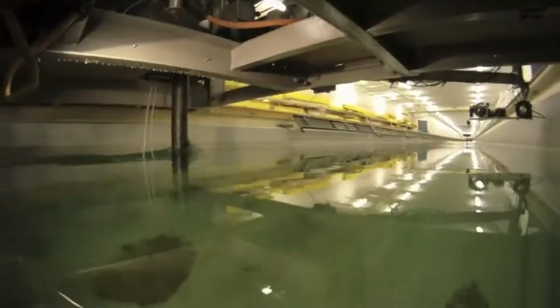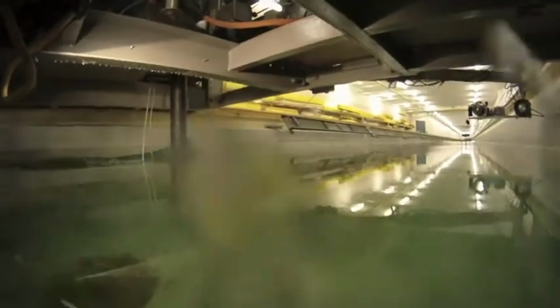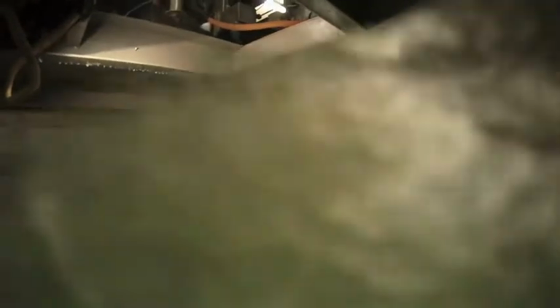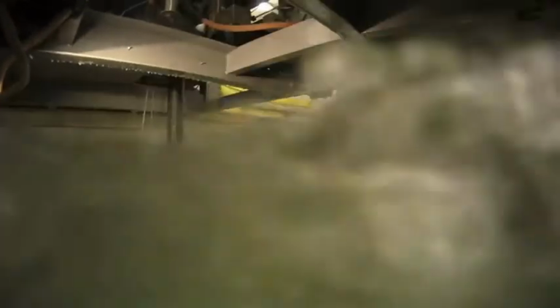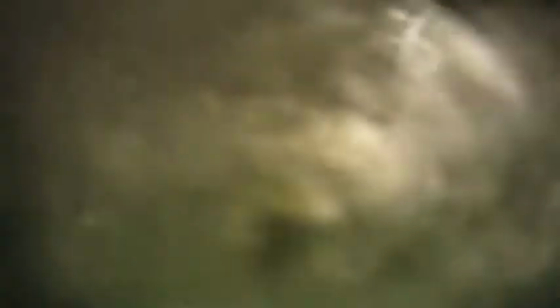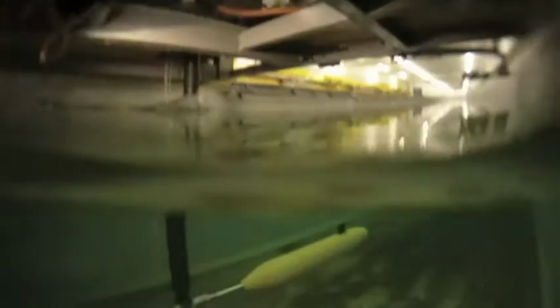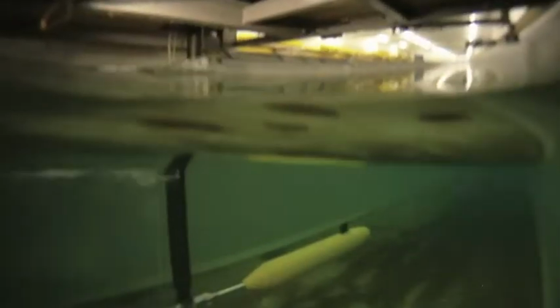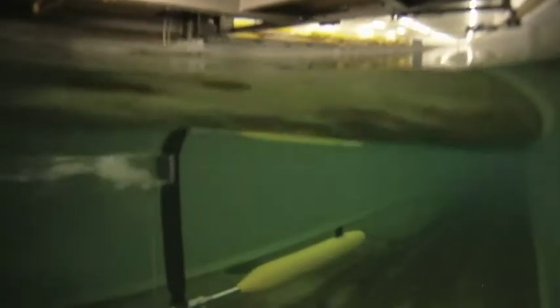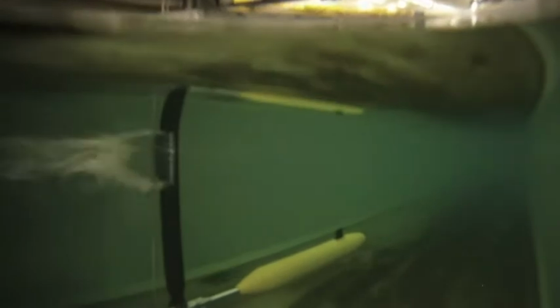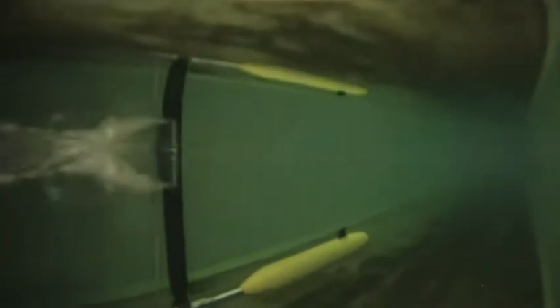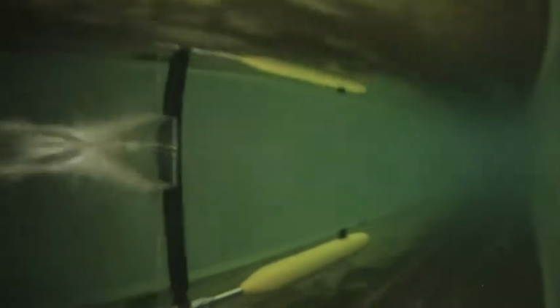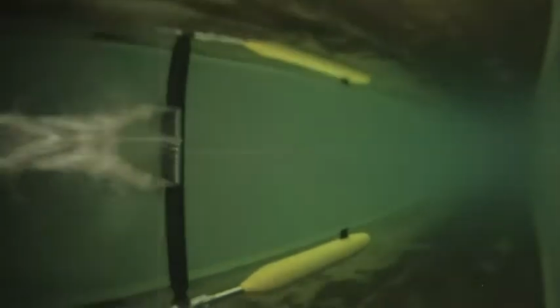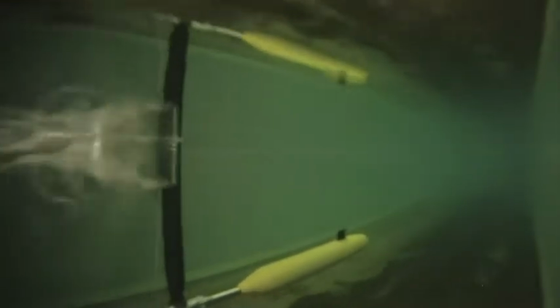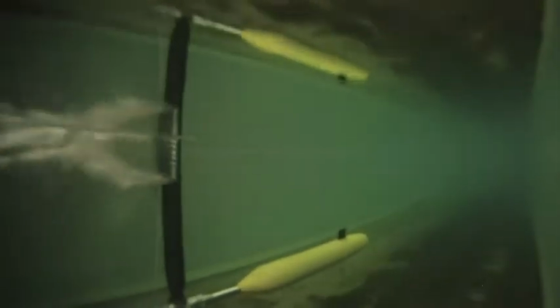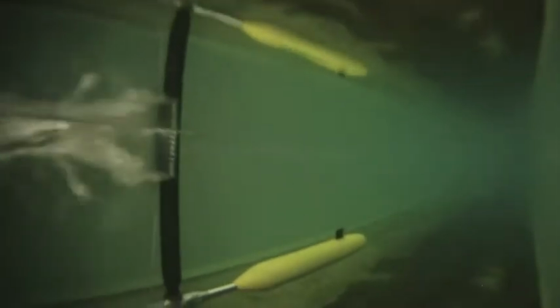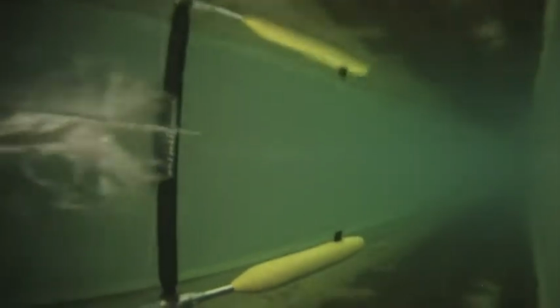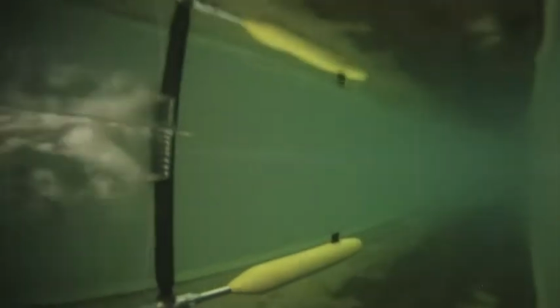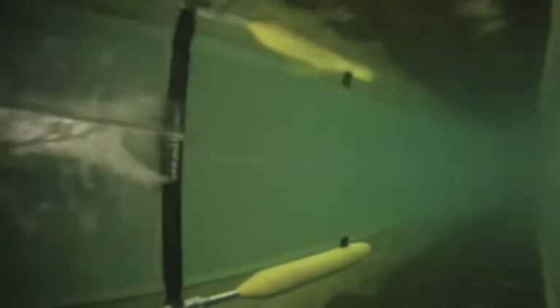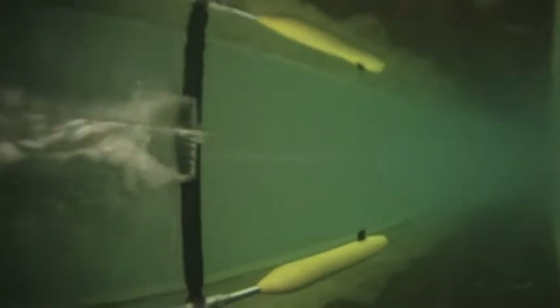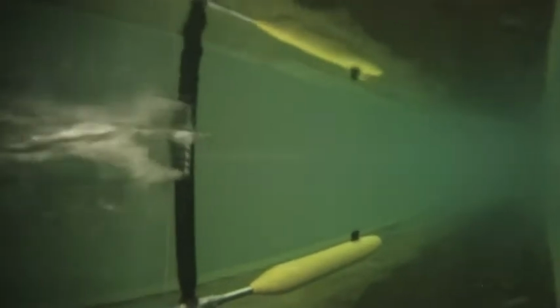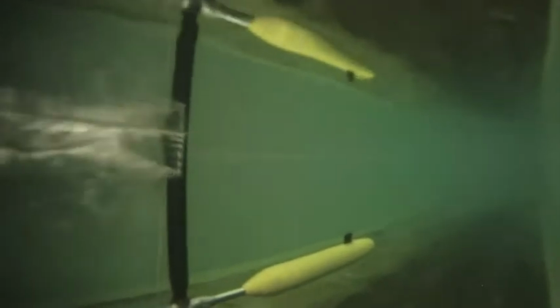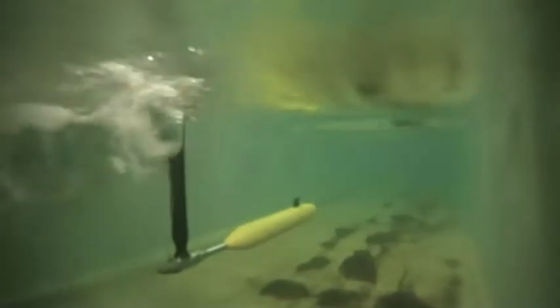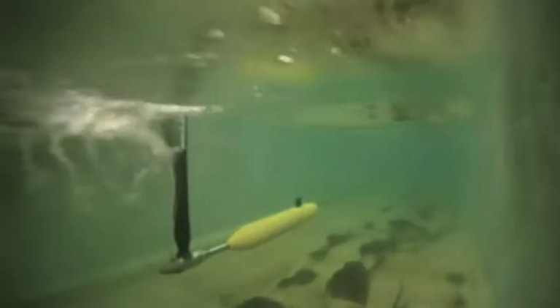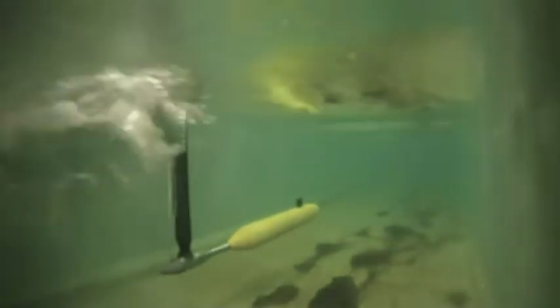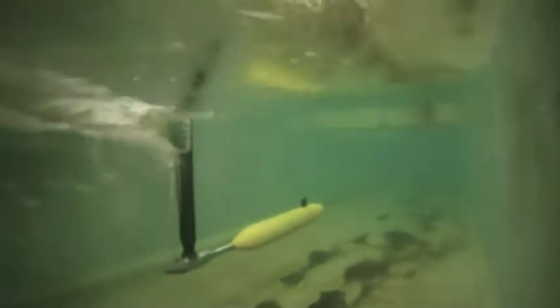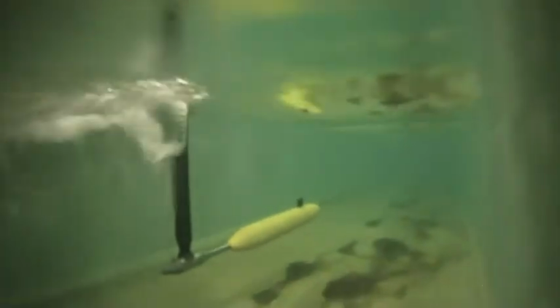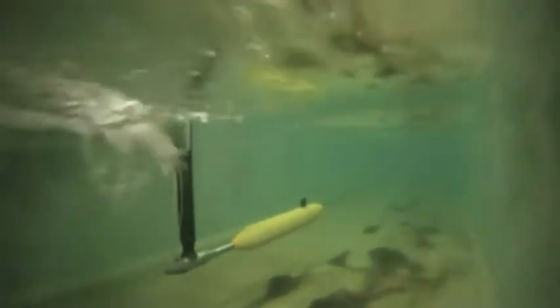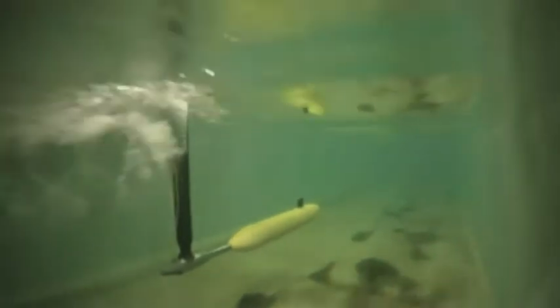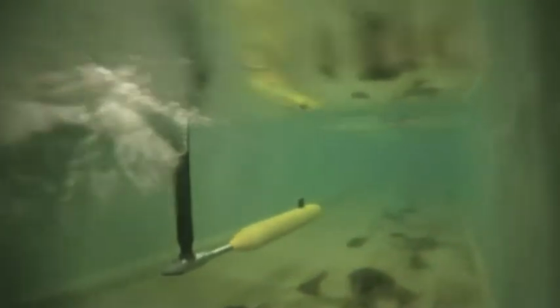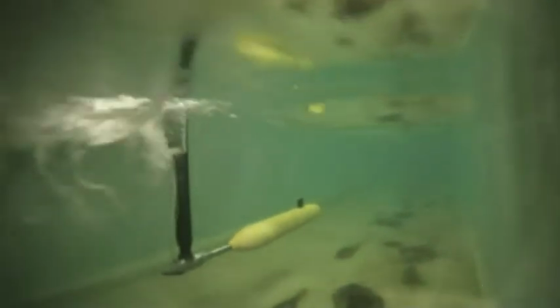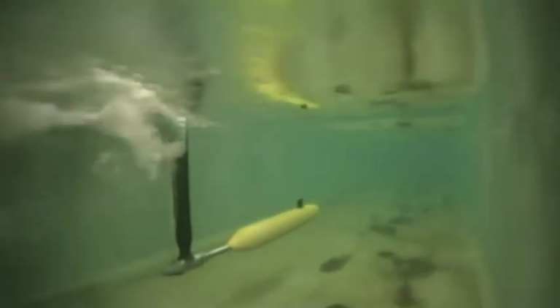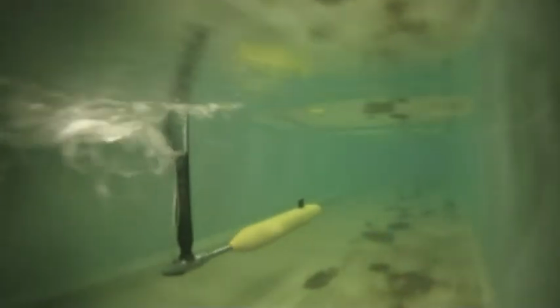I find this project really cool because I get to work with submarines and research an area that hasn't really been looked into before.